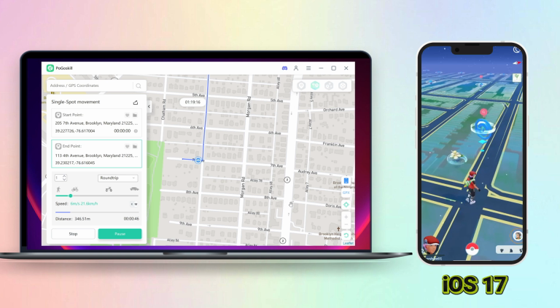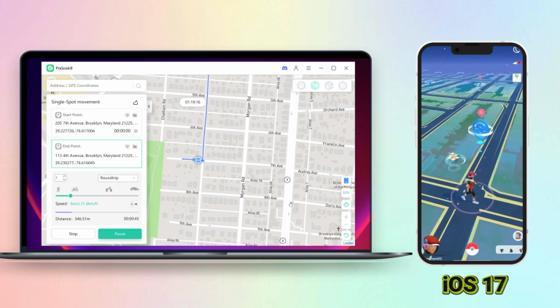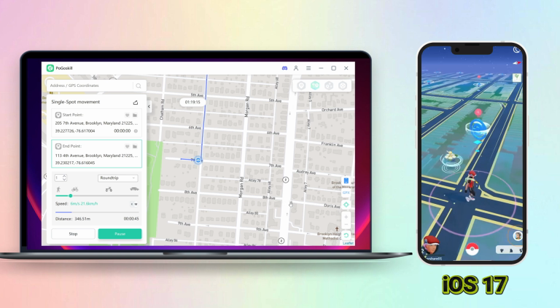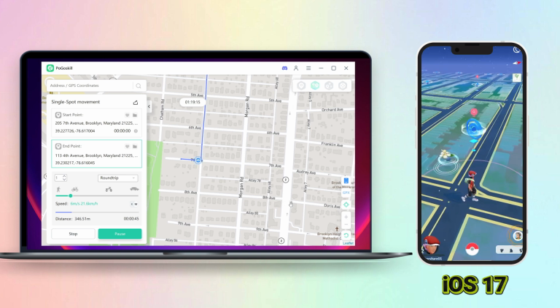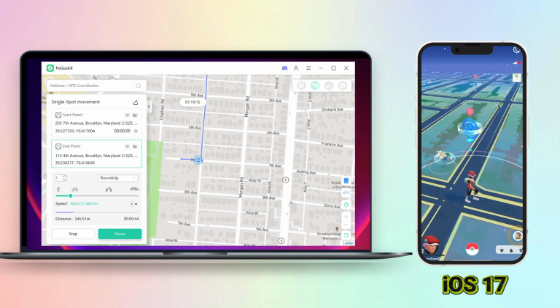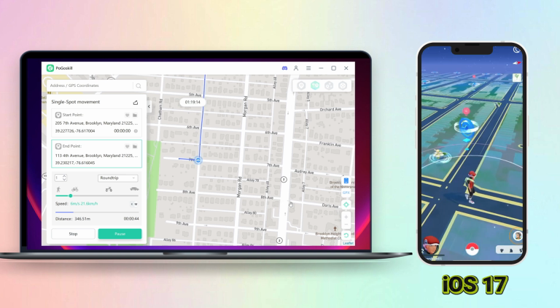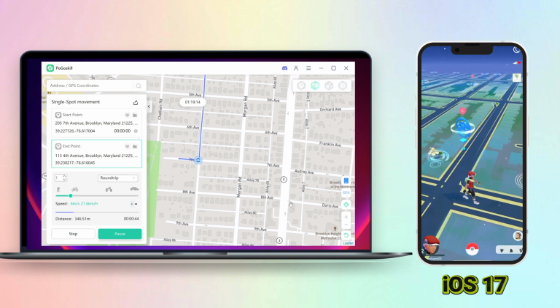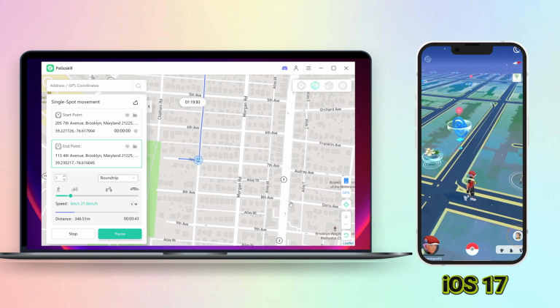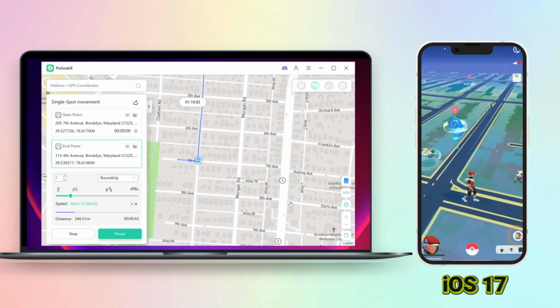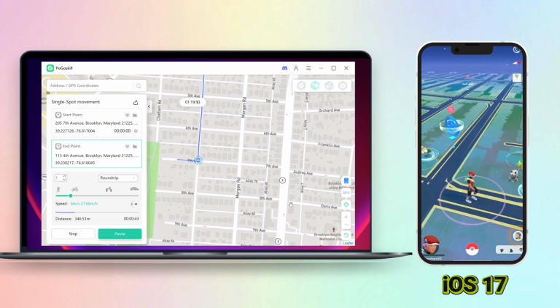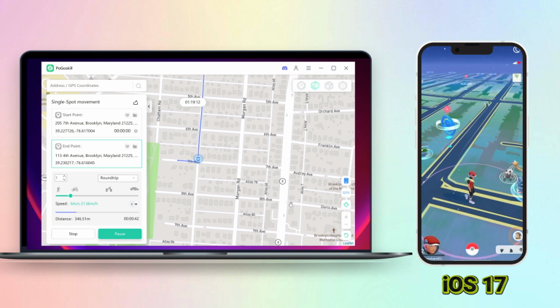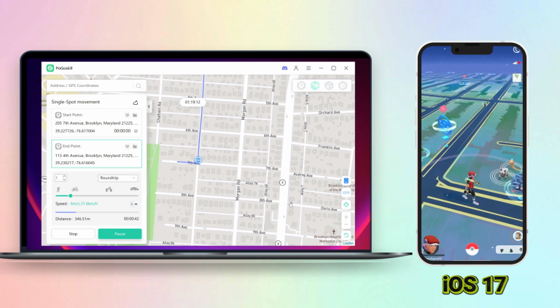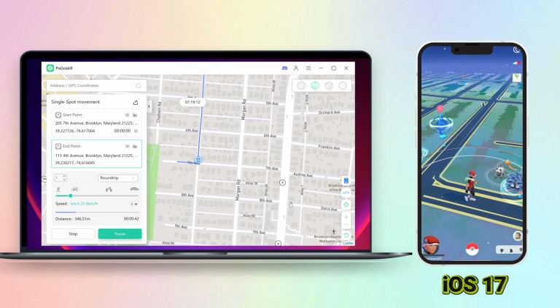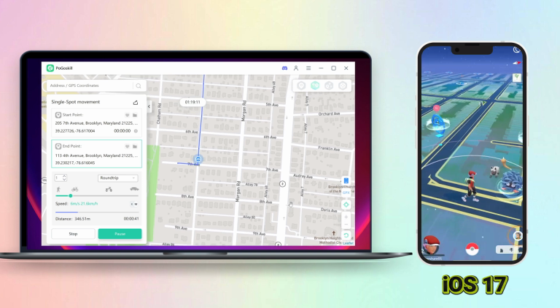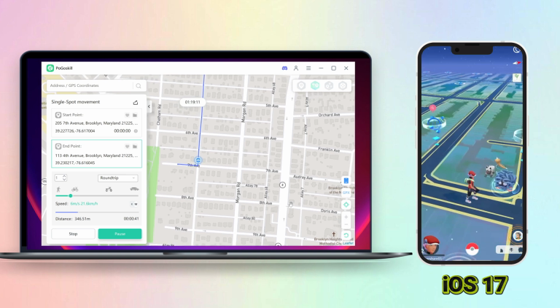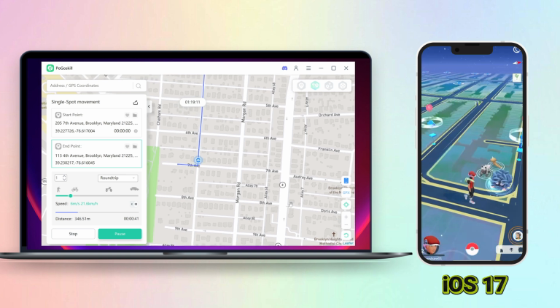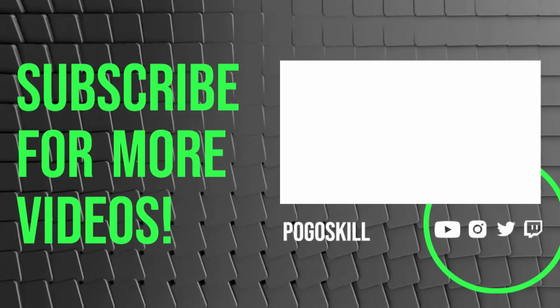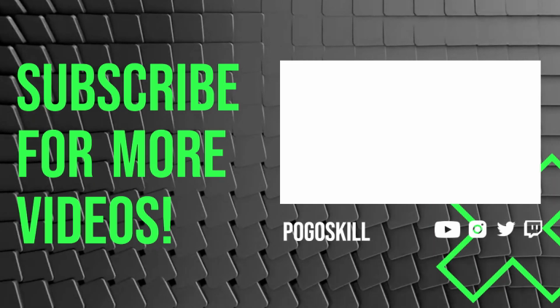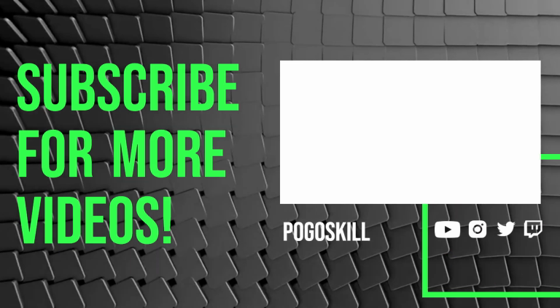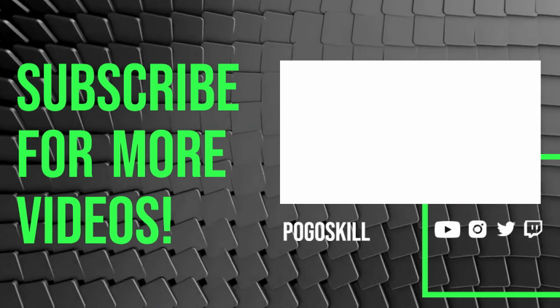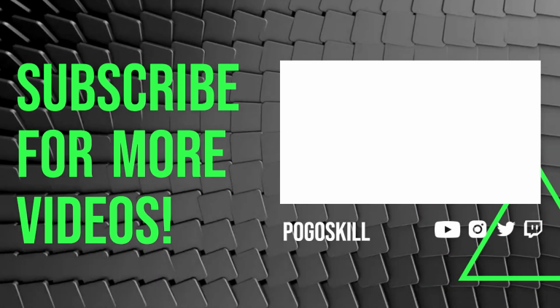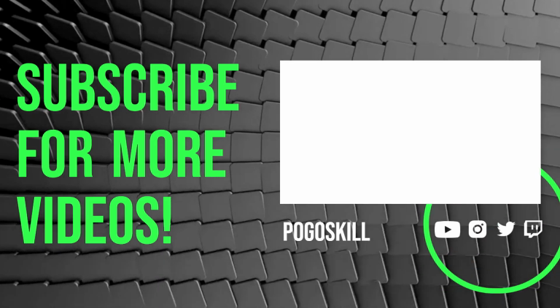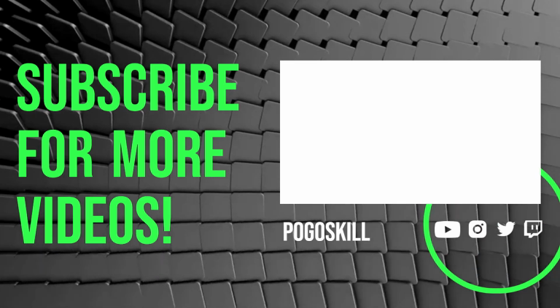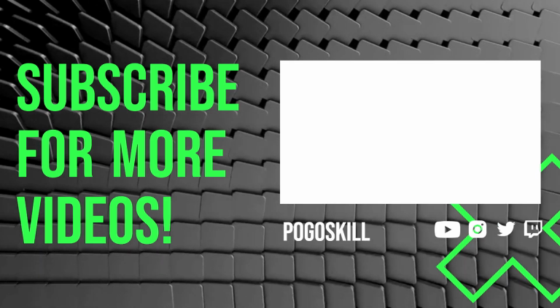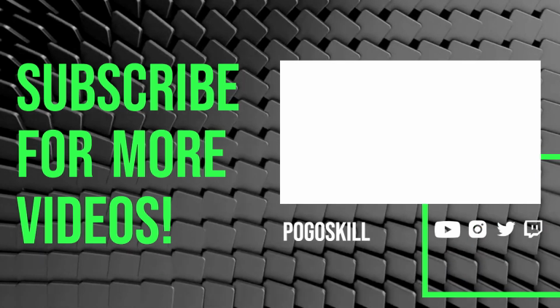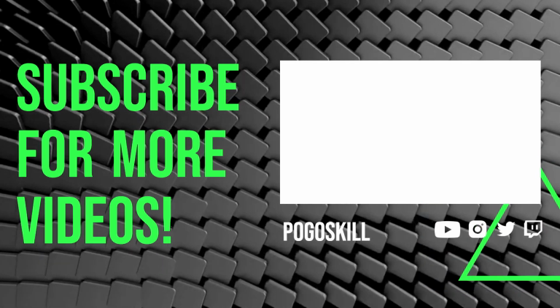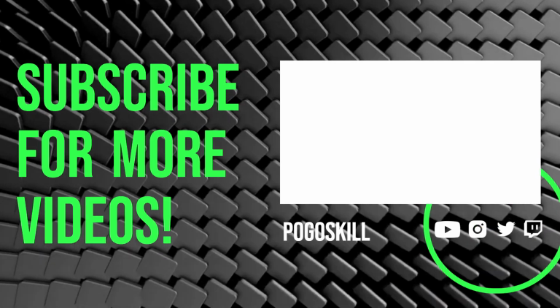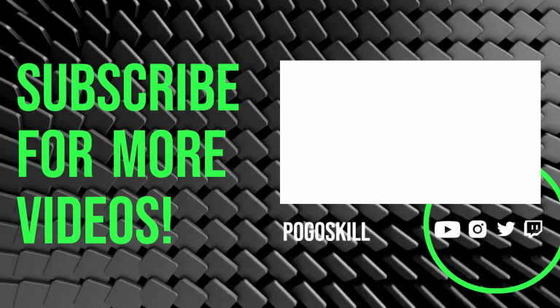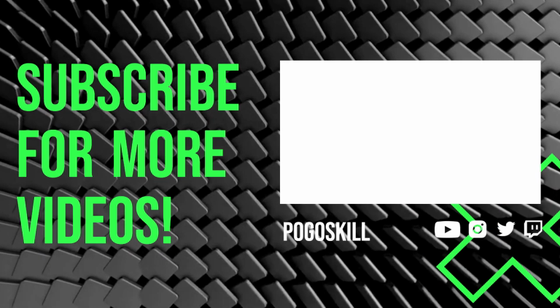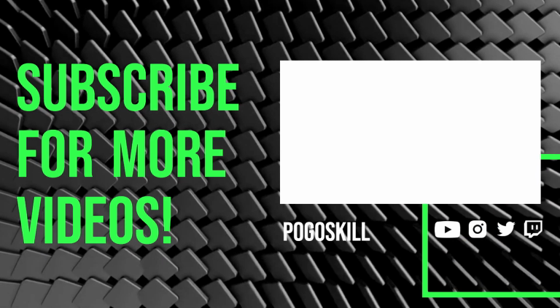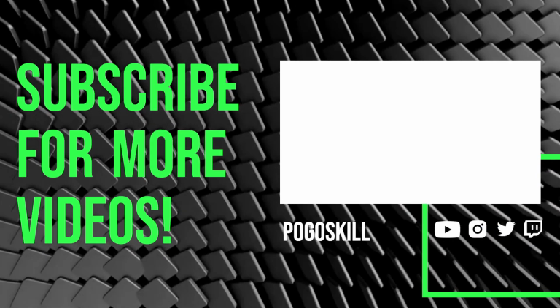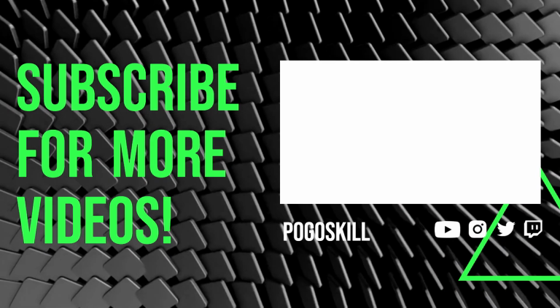If you need a Pokemon Go spoofer, why not try PegaSkill? That's all for this video — don't forget to like and subscribe.